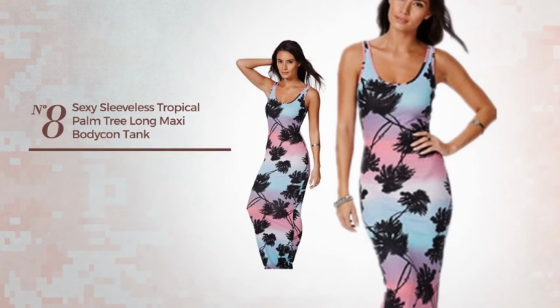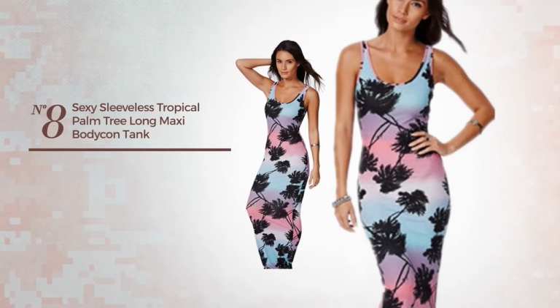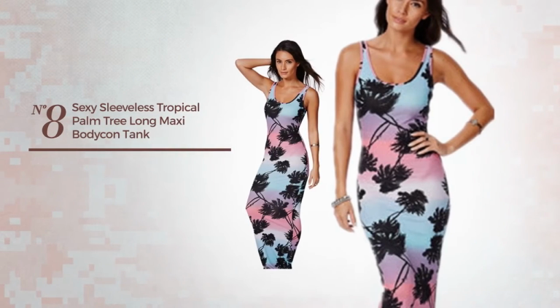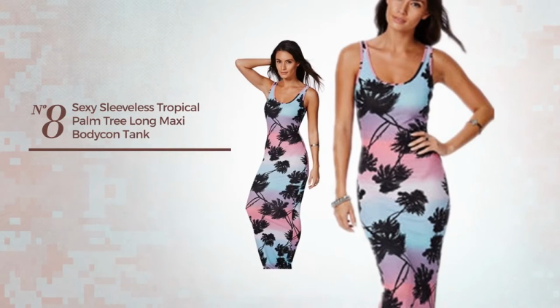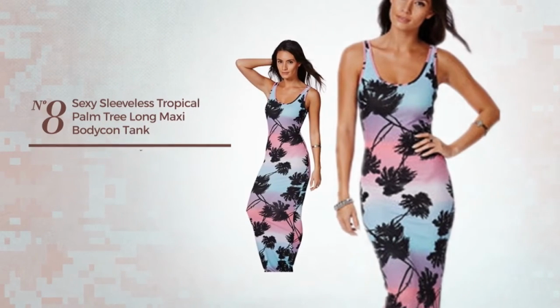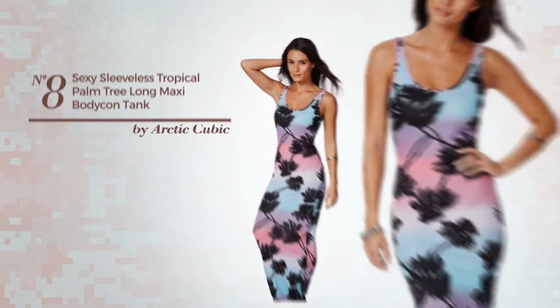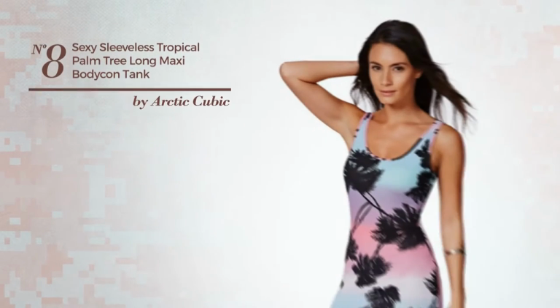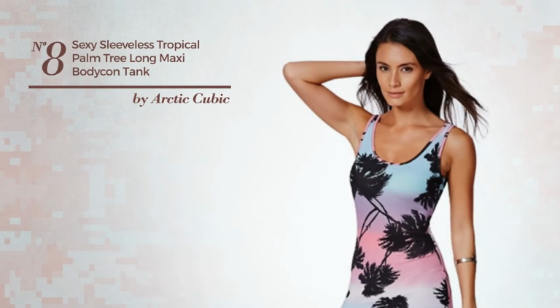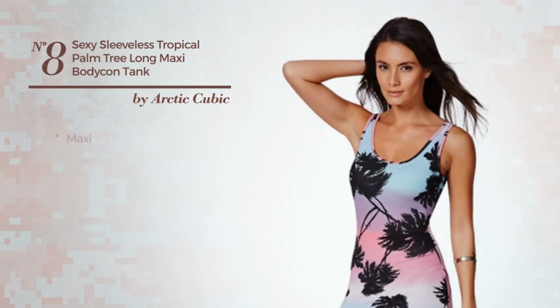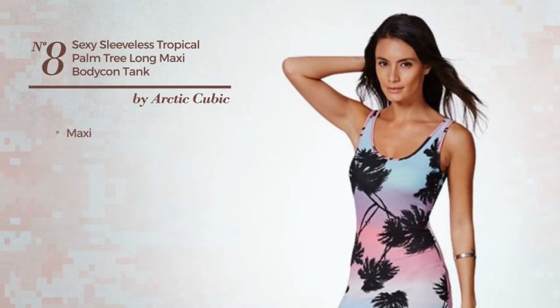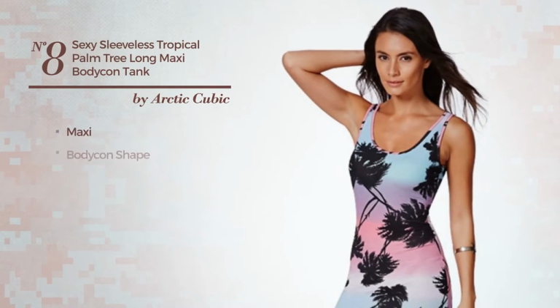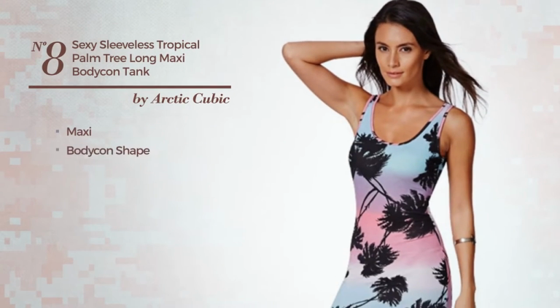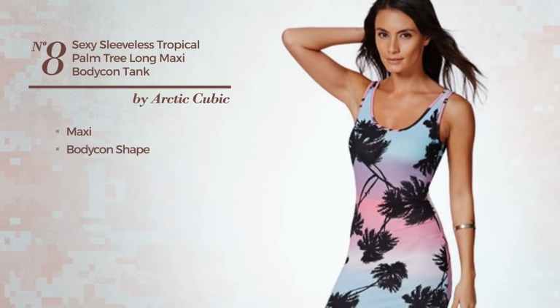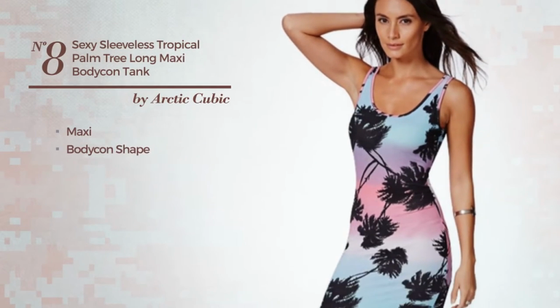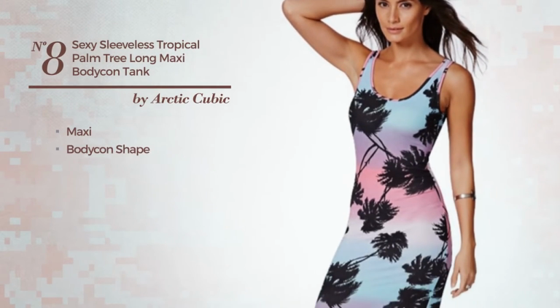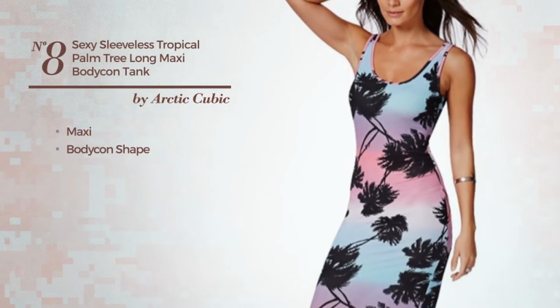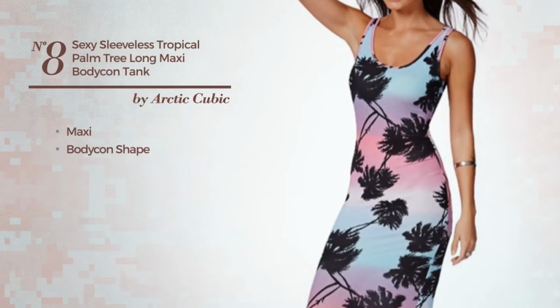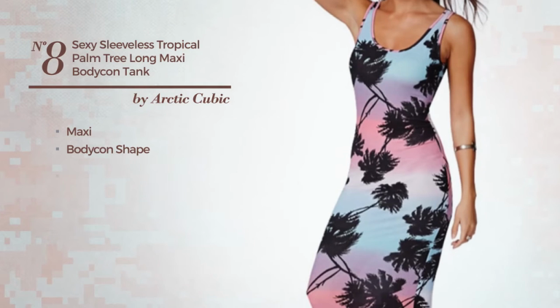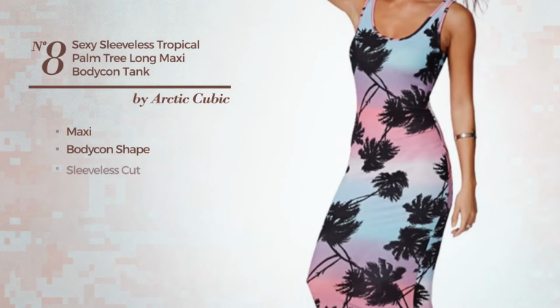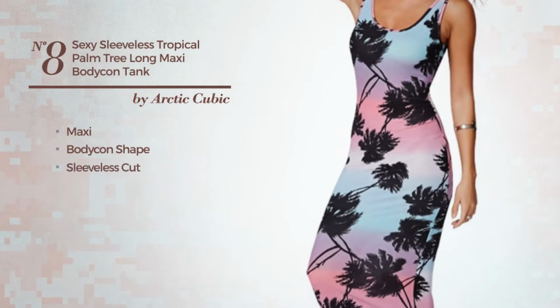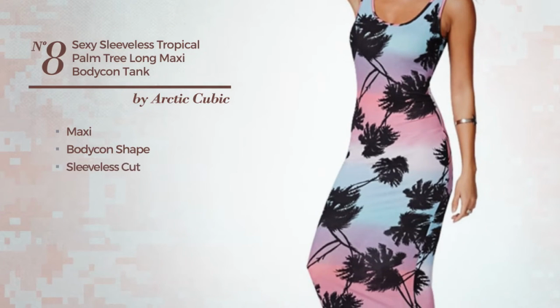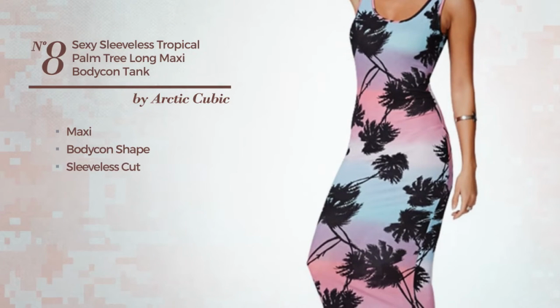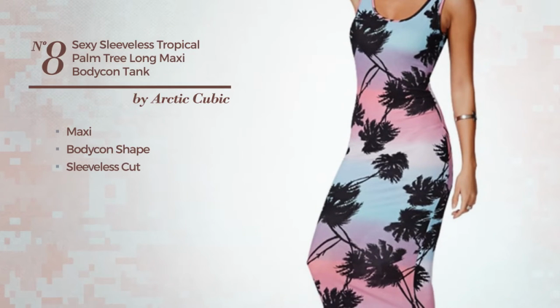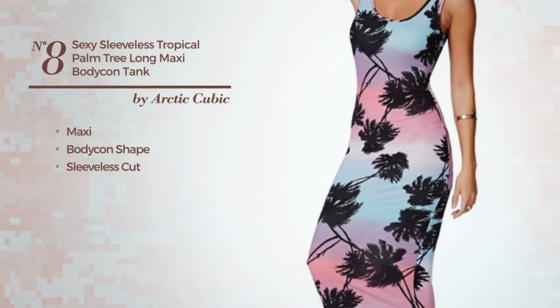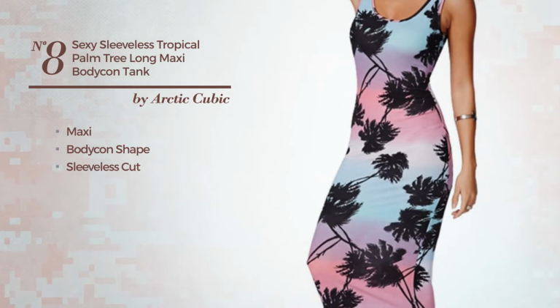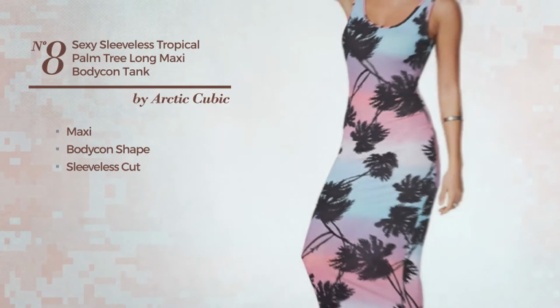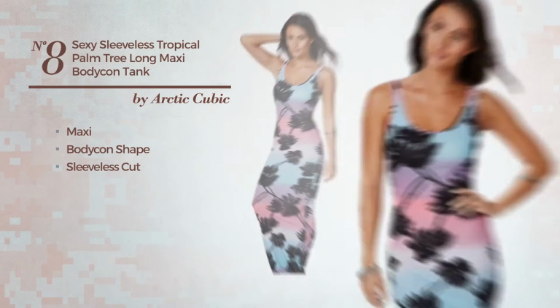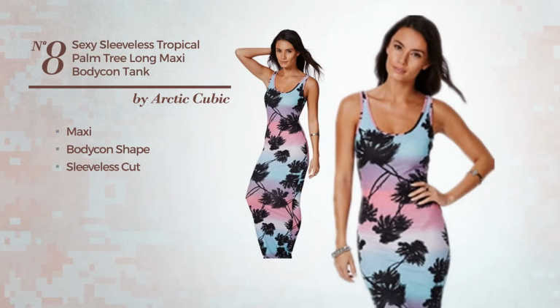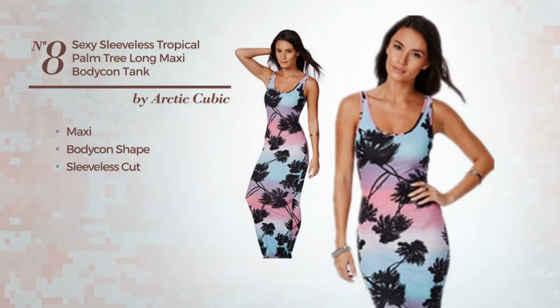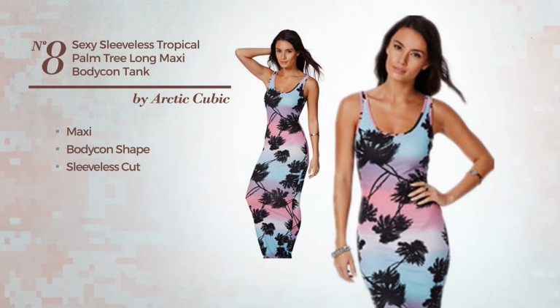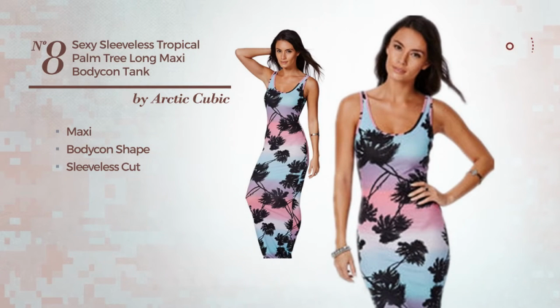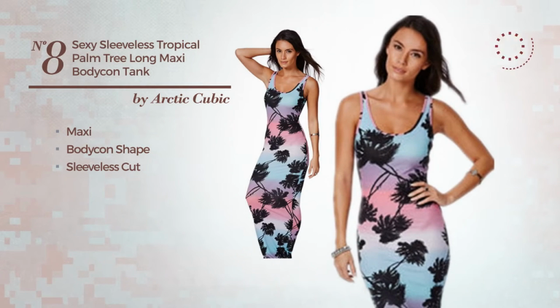Number 8. A sexy maxi bodycon dress. Featuring sleeveless cut, V-neckline. Available exclusively in this color.